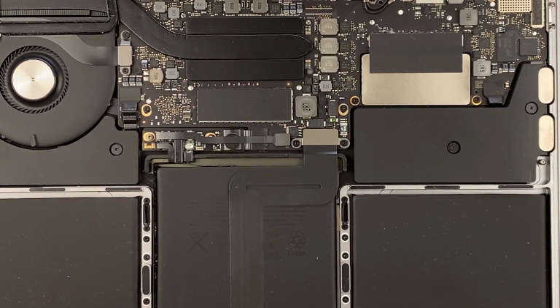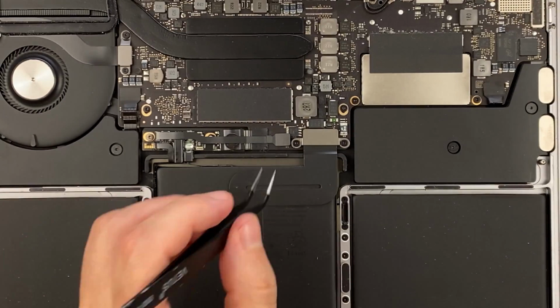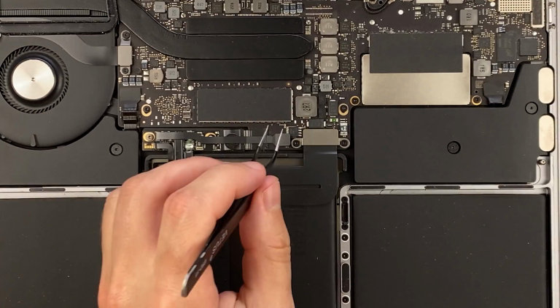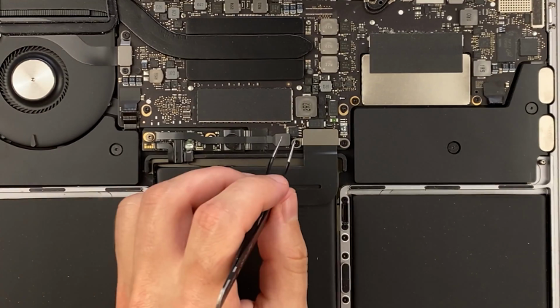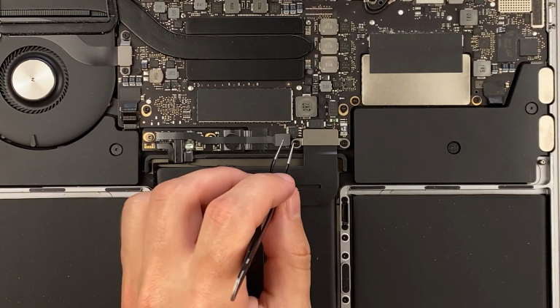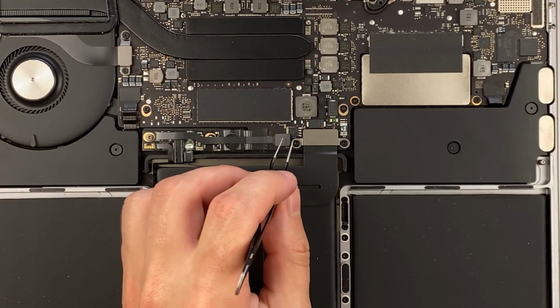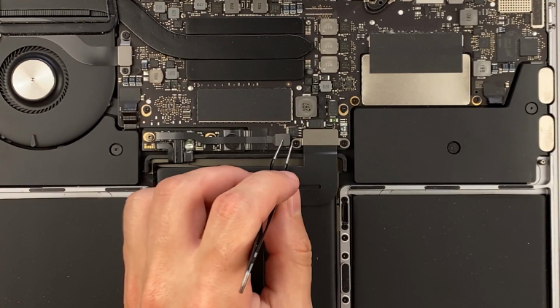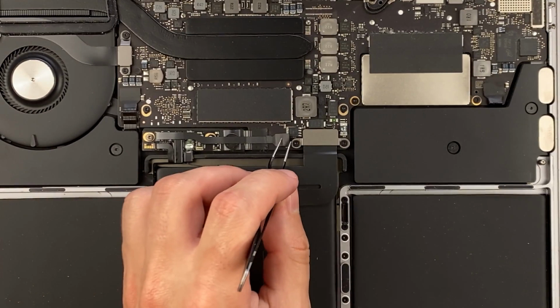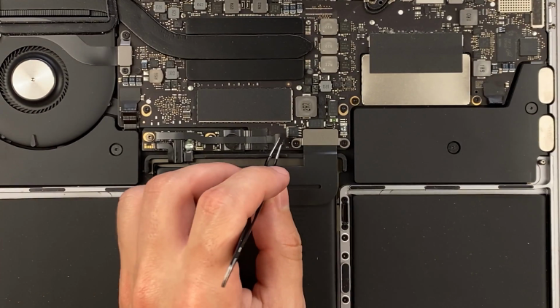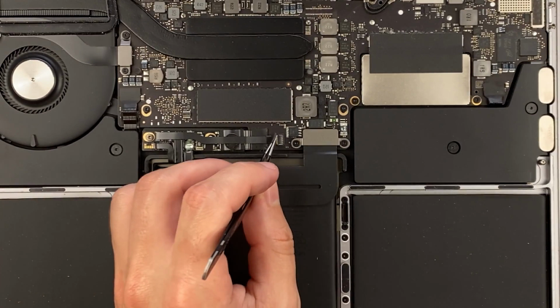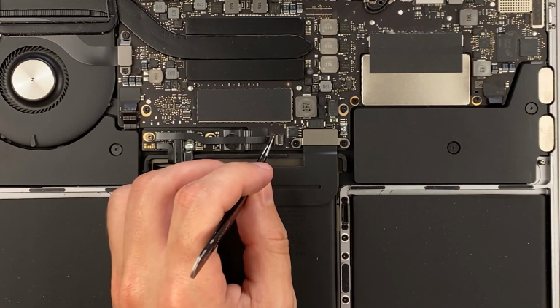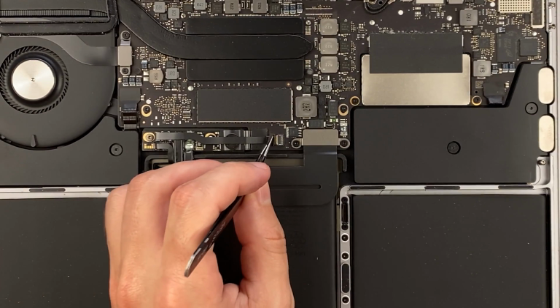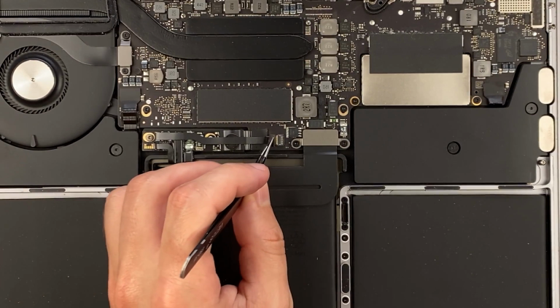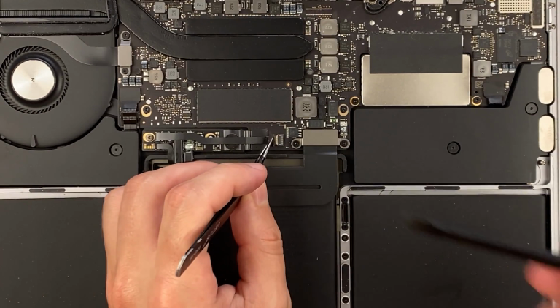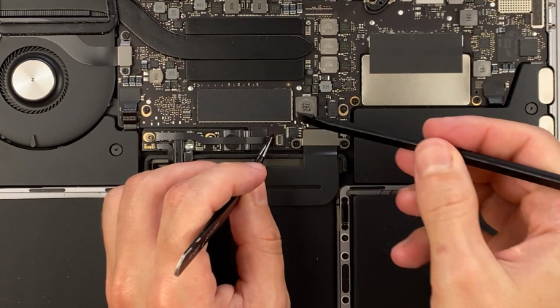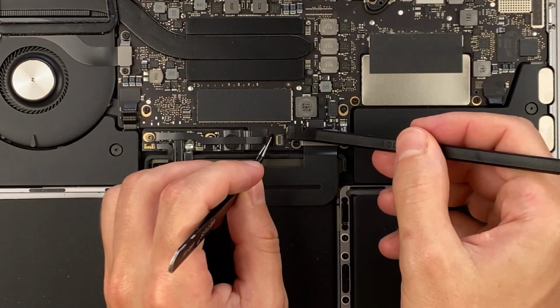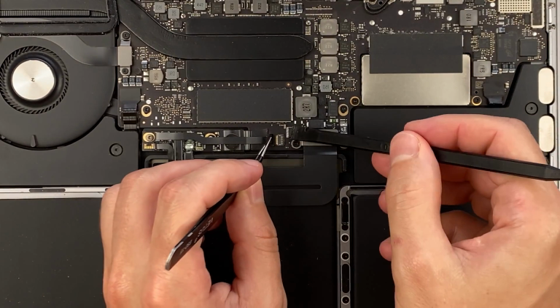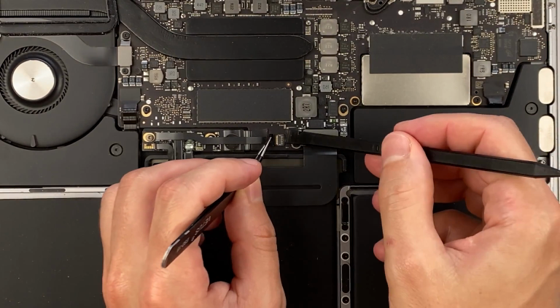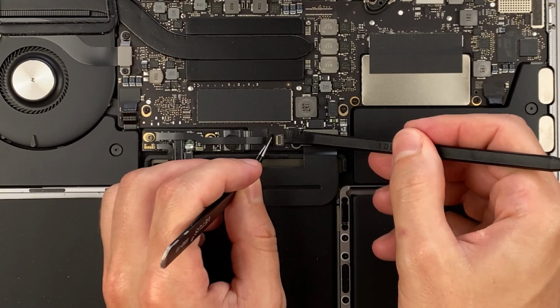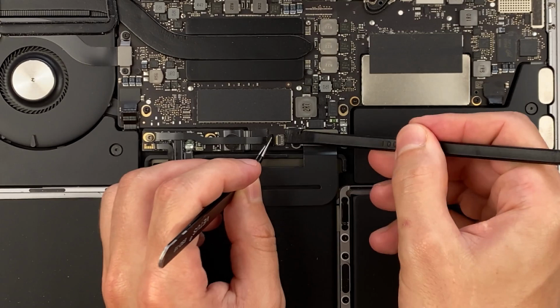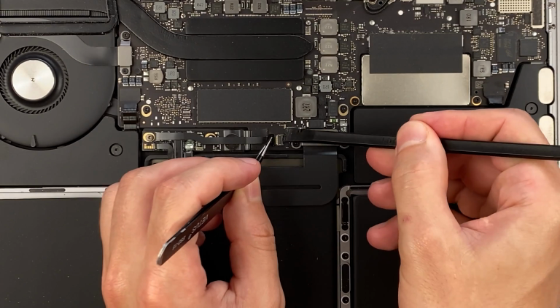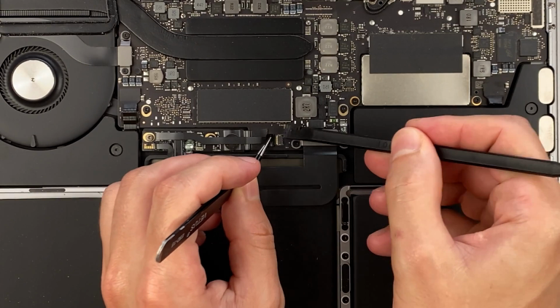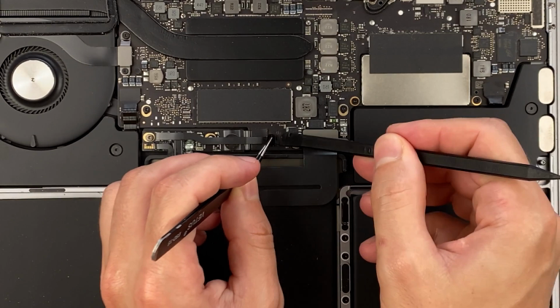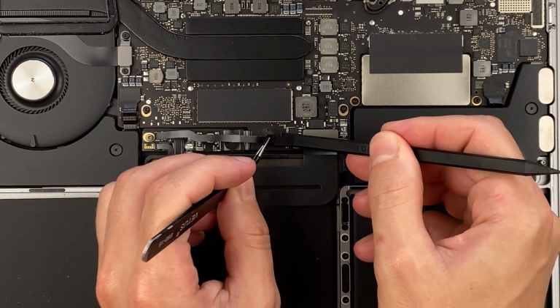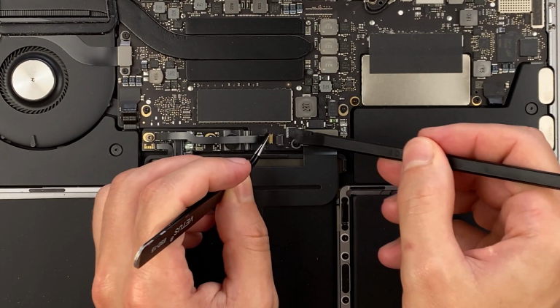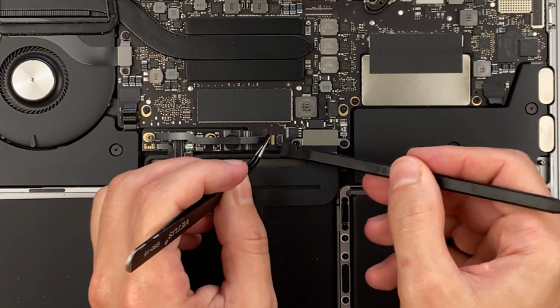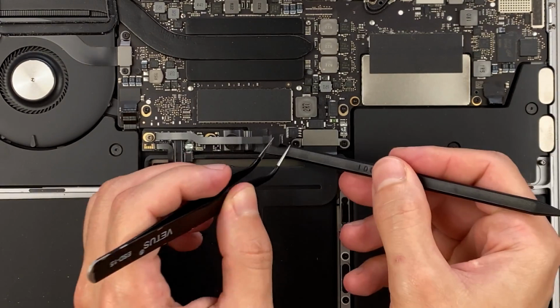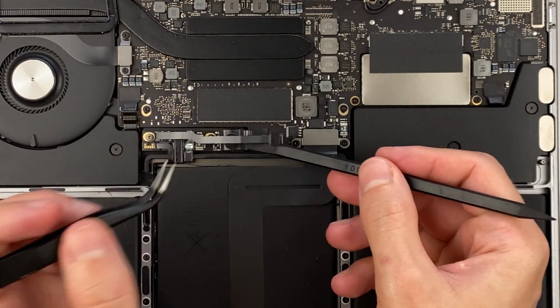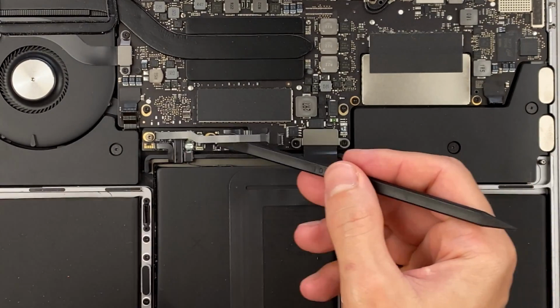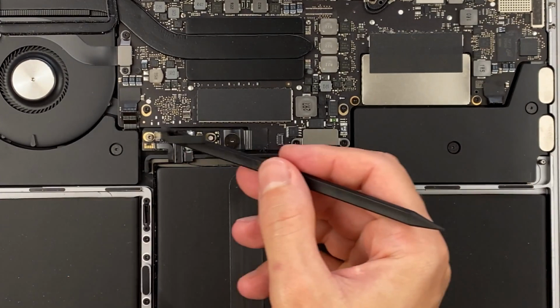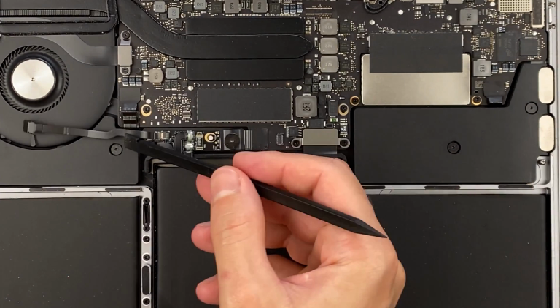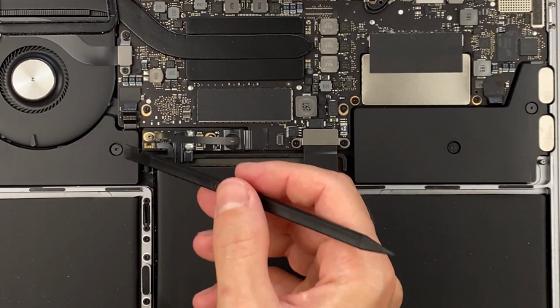Peel back the tape covering the cable connector, then pry up the locking tab and disconnect the cable.